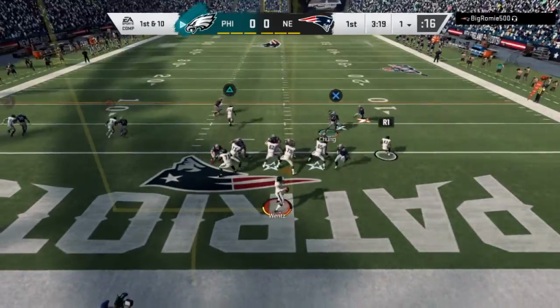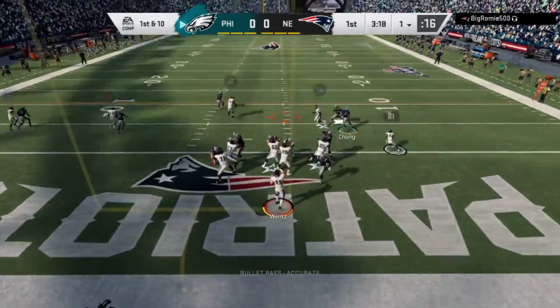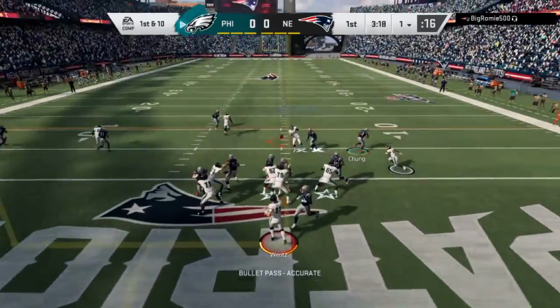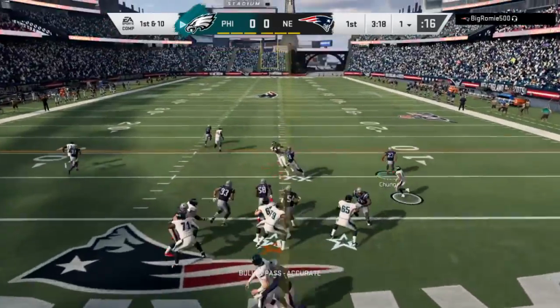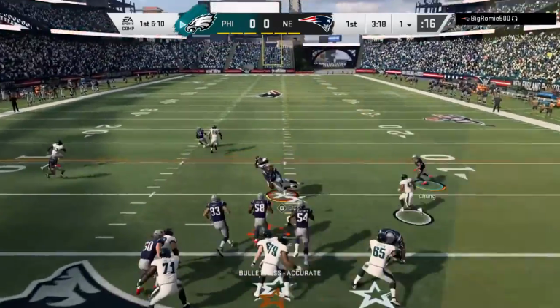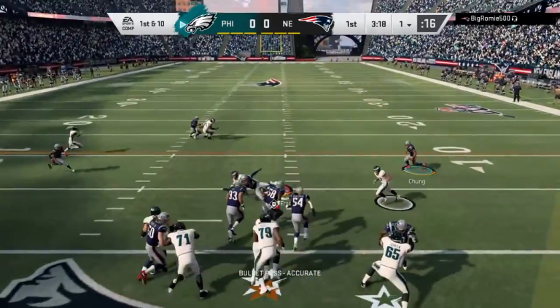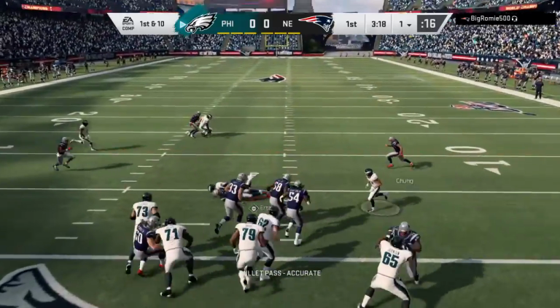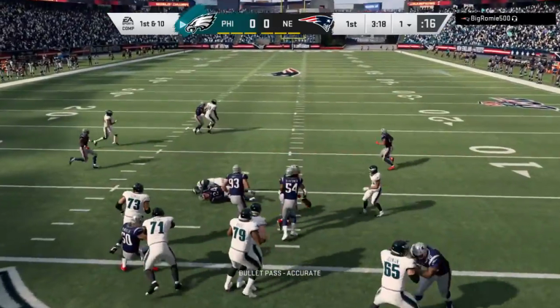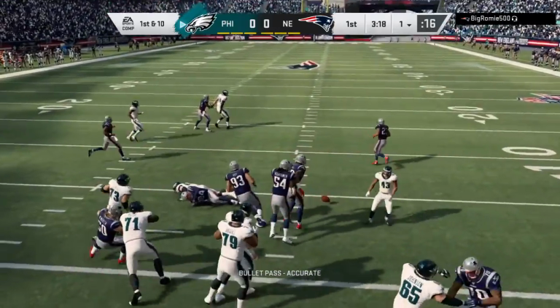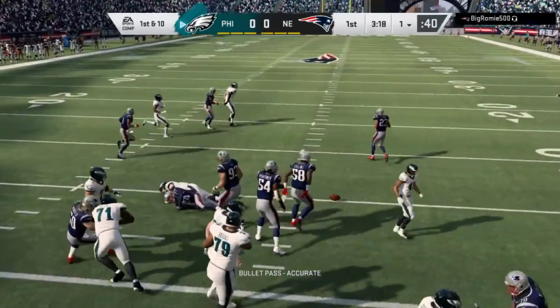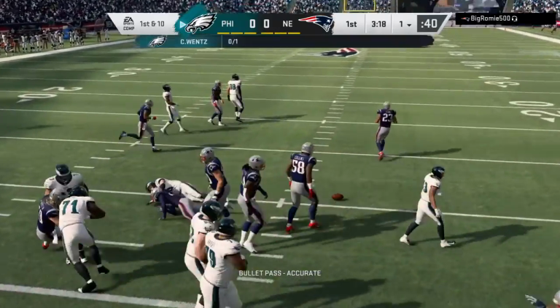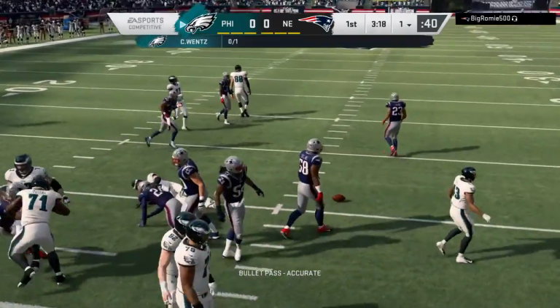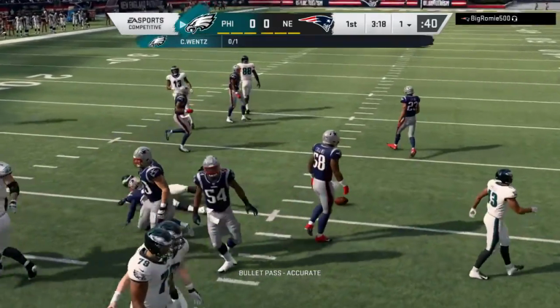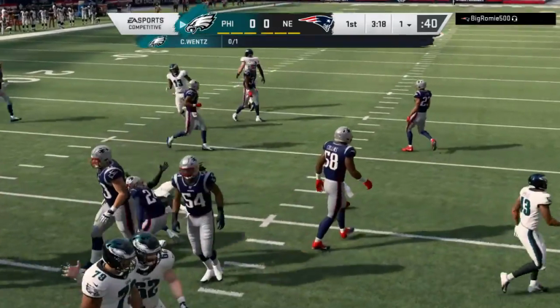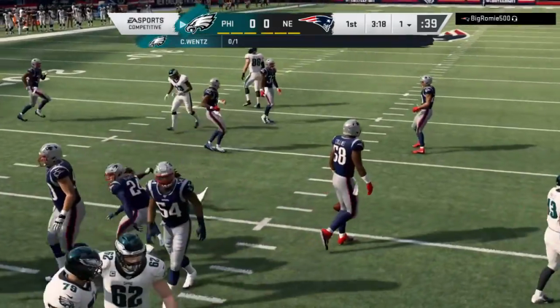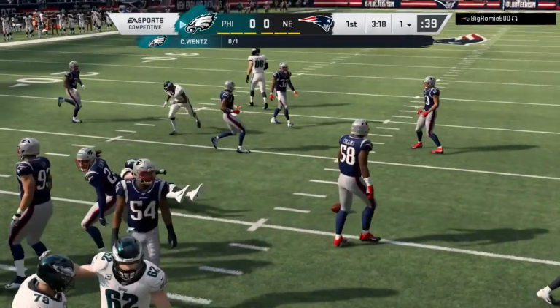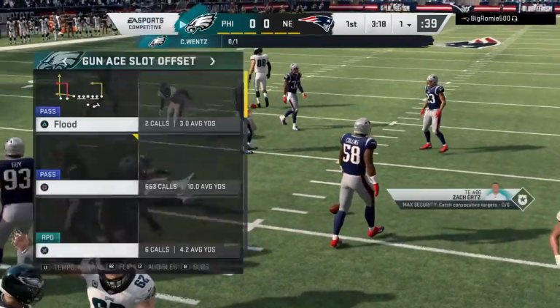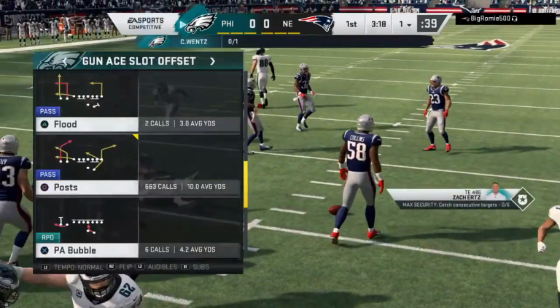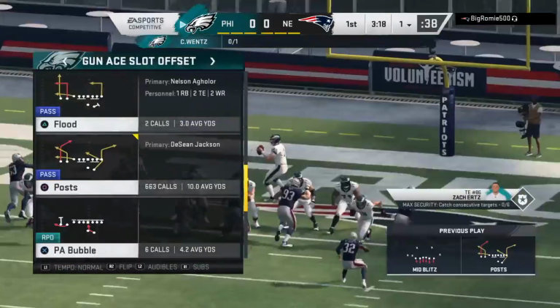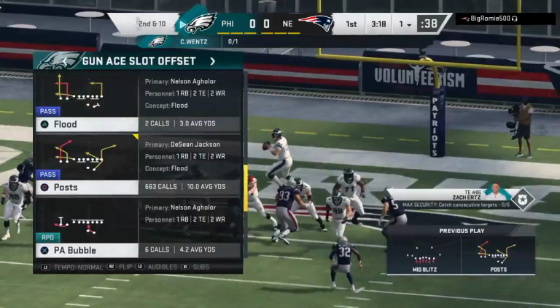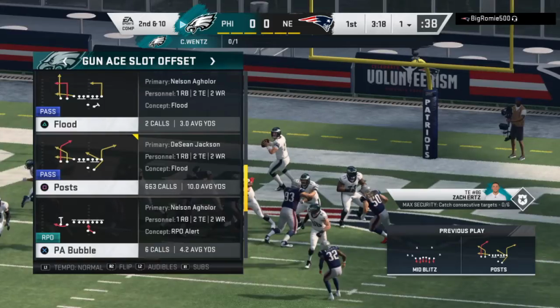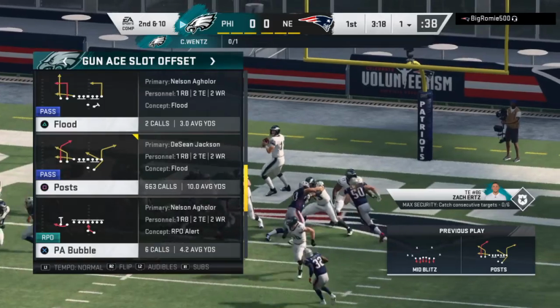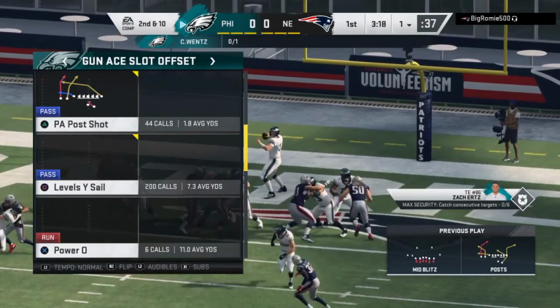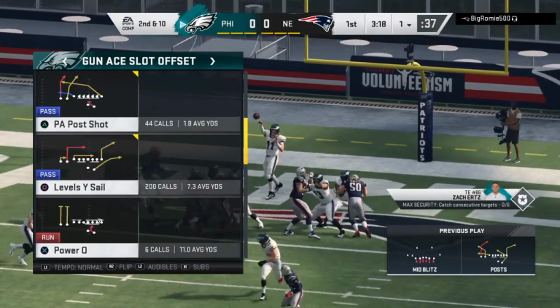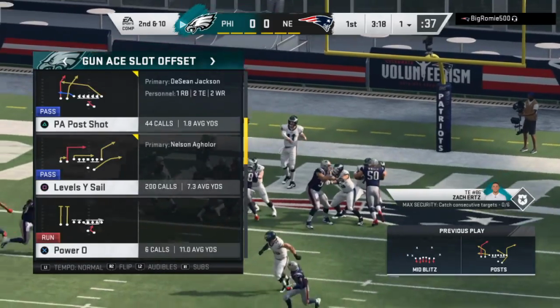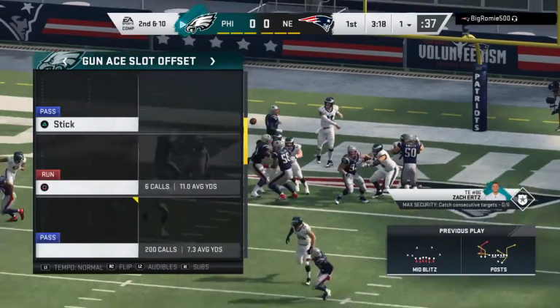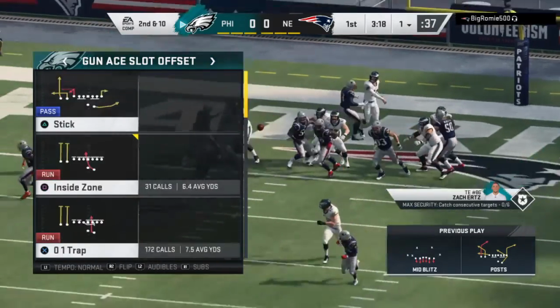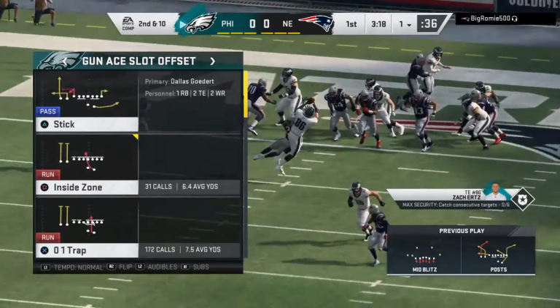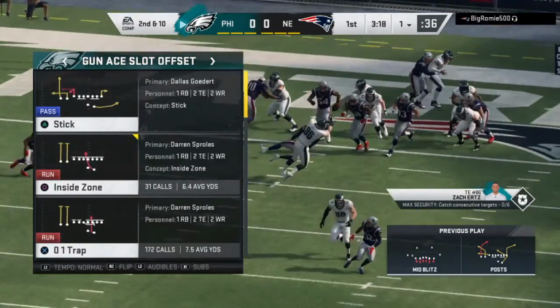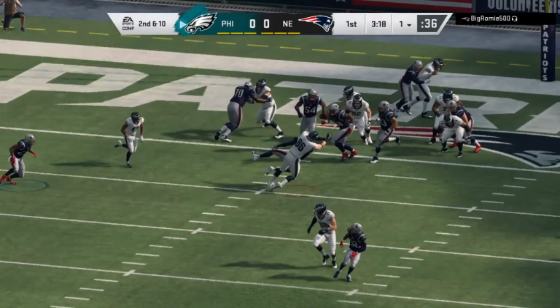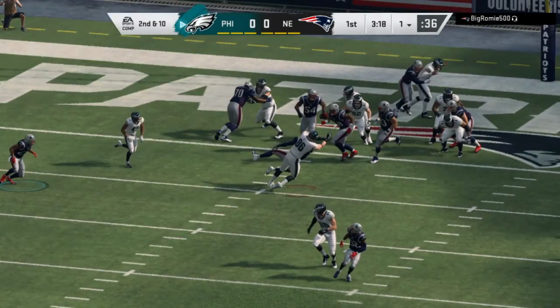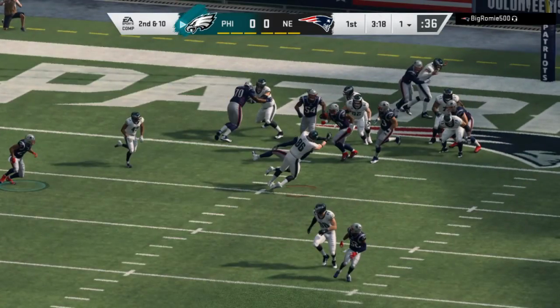In his own end zone, it's Wentz. And that is incomplete — he couldn't hold on through the contact. Brings up second down.